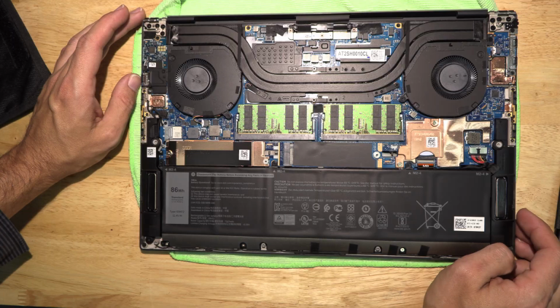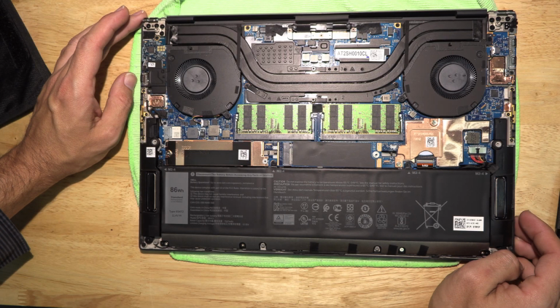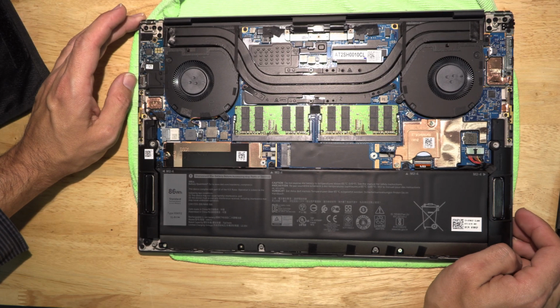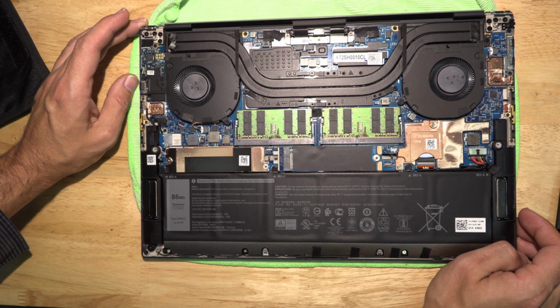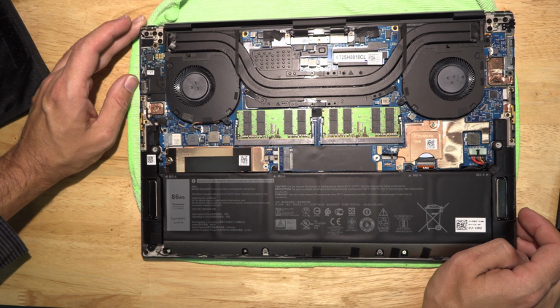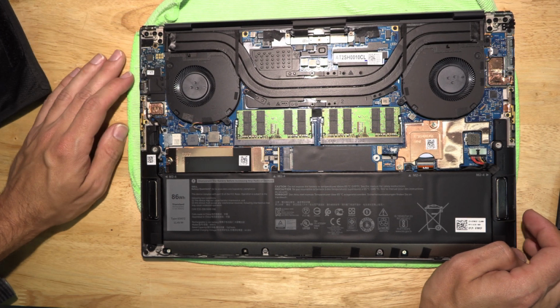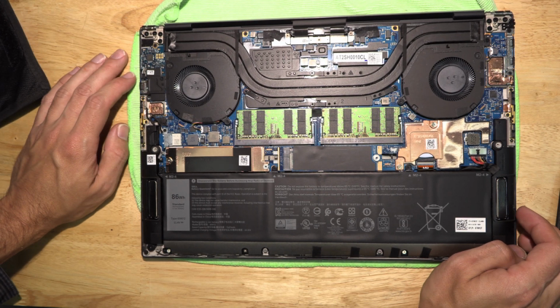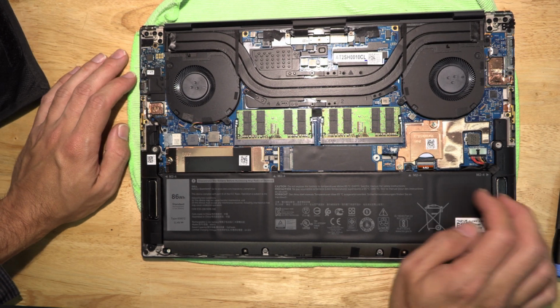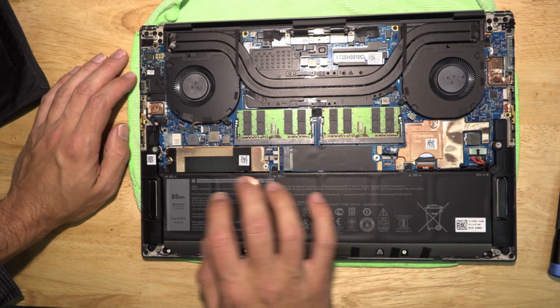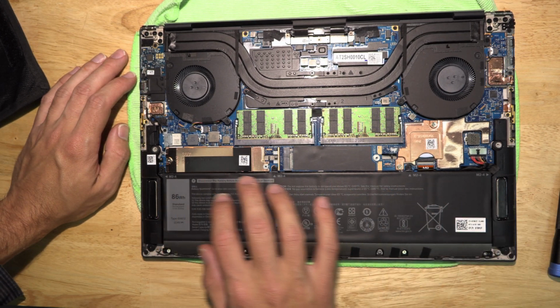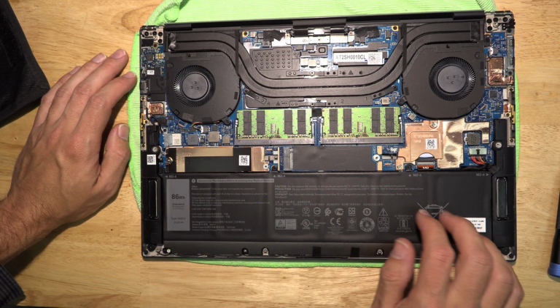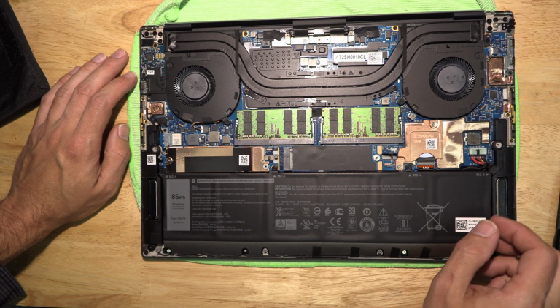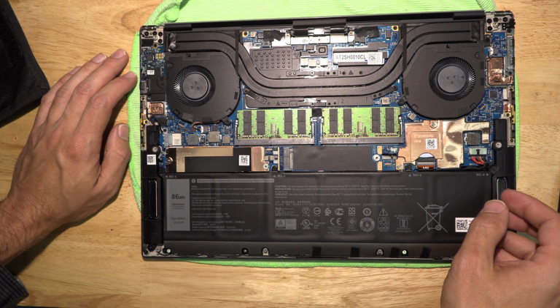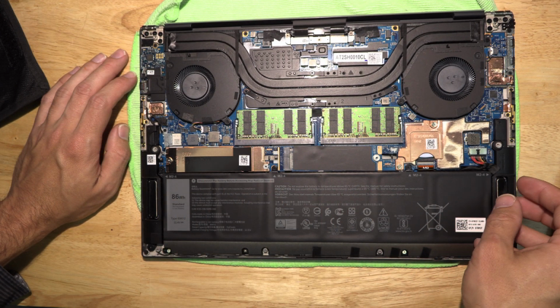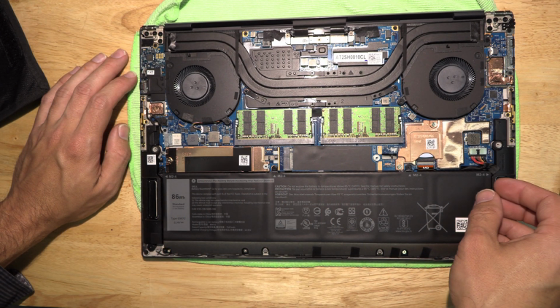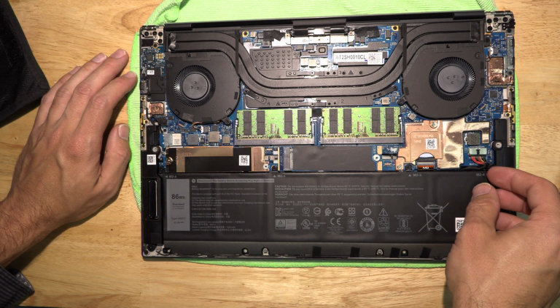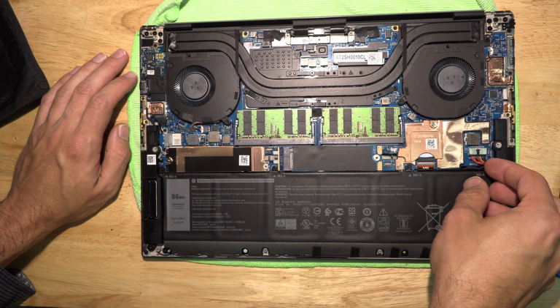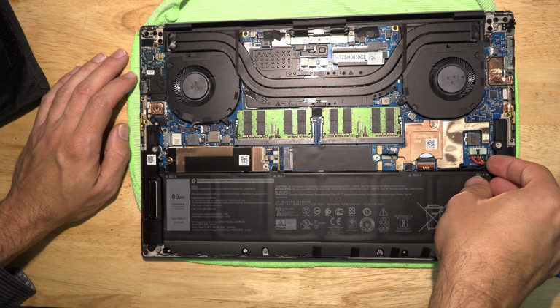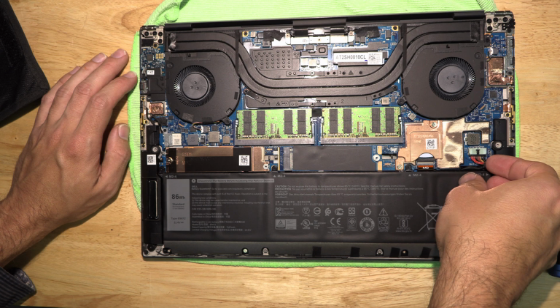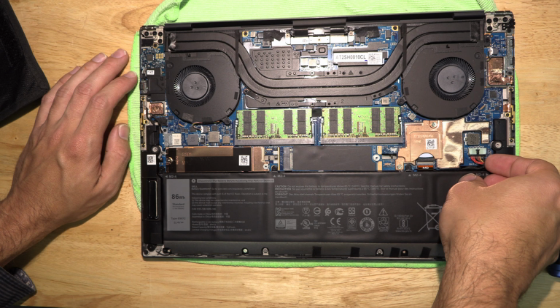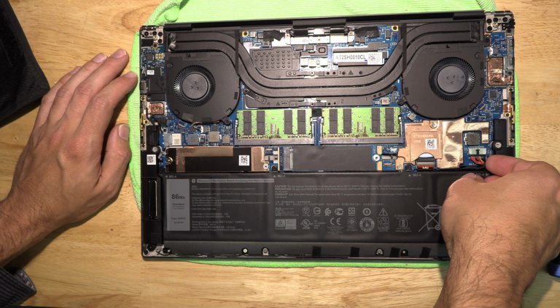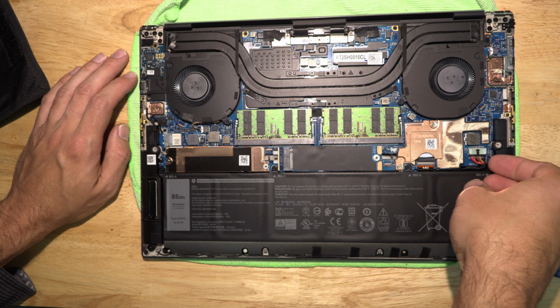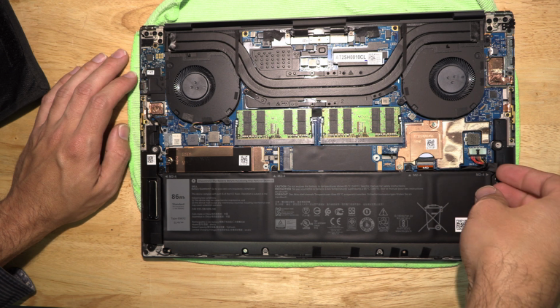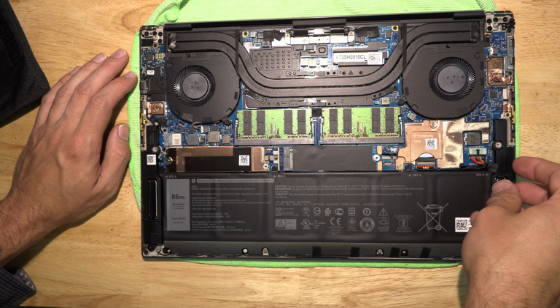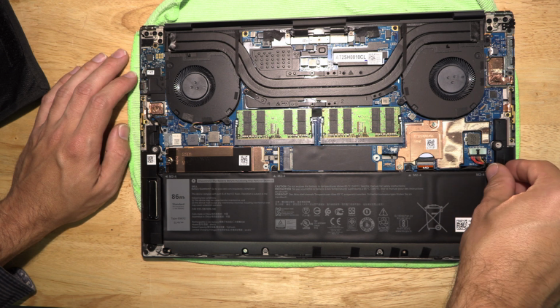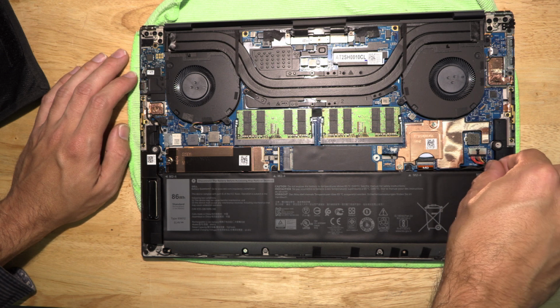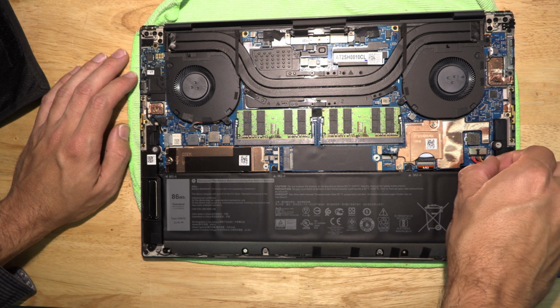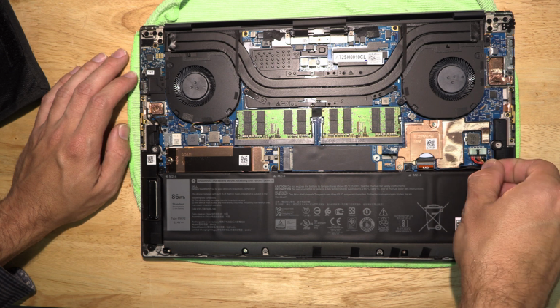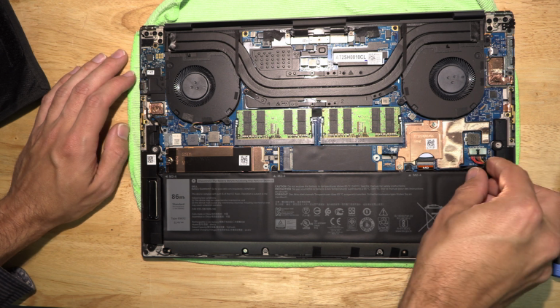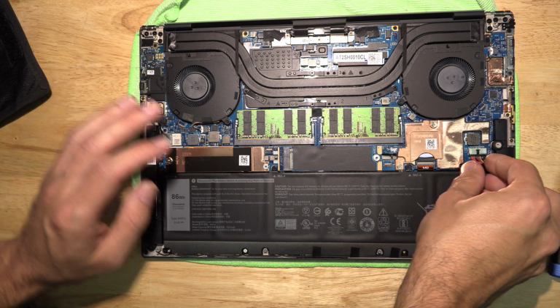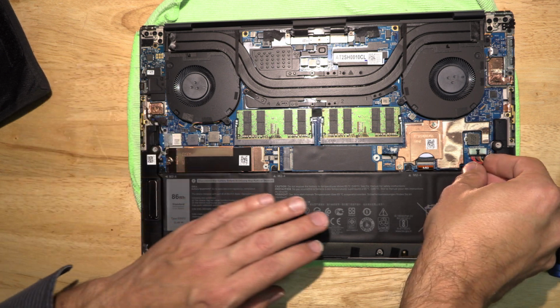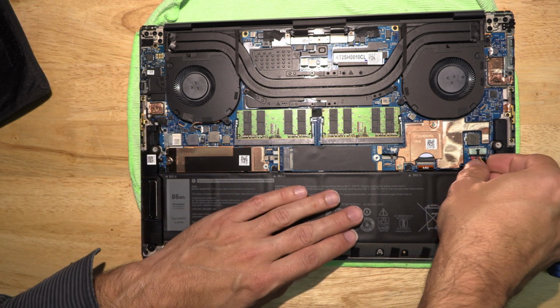I've got this turned around with the battery at the bottom. While we're talking about the battery, let's go ahead and do the first thing we should always do: disconnect the battery.